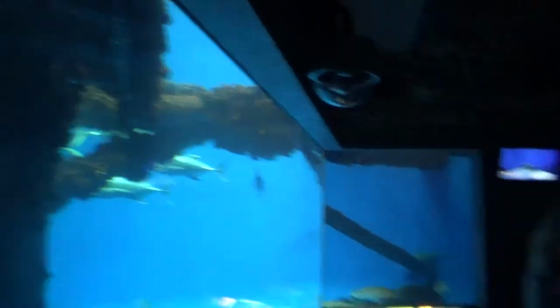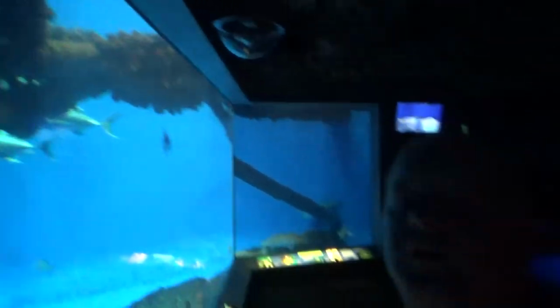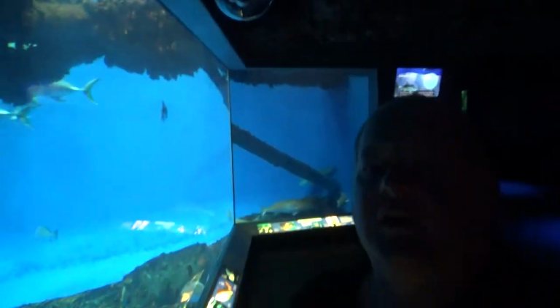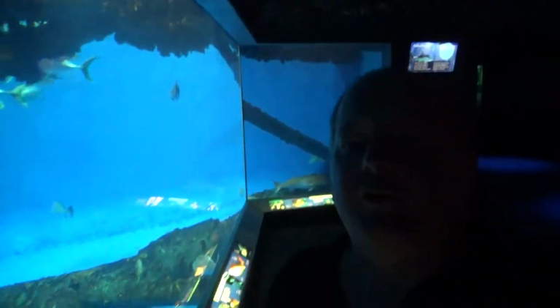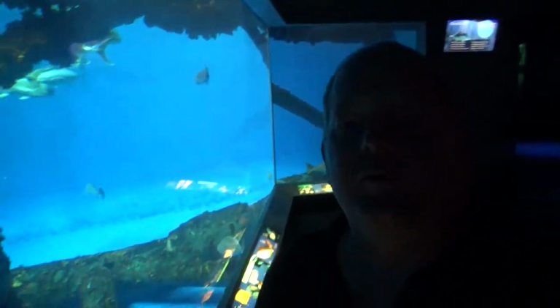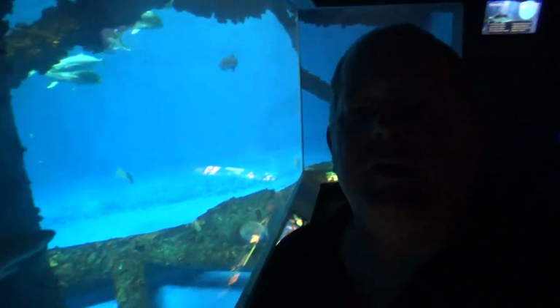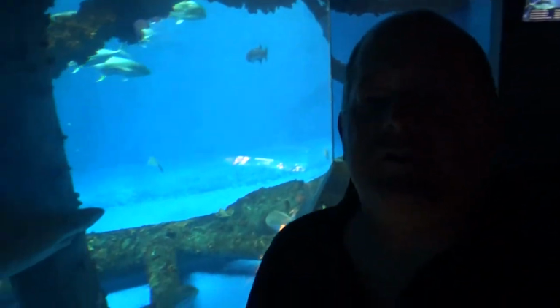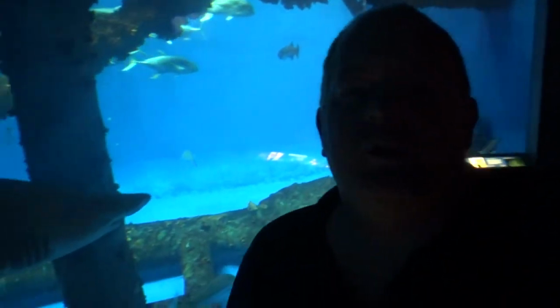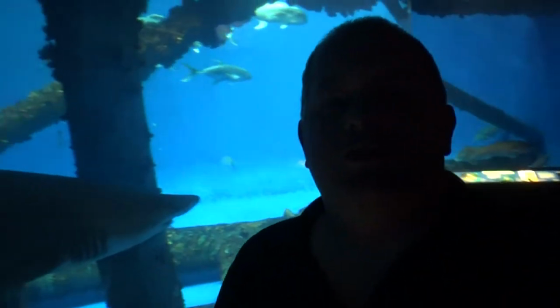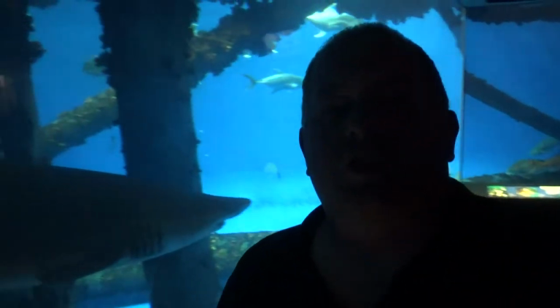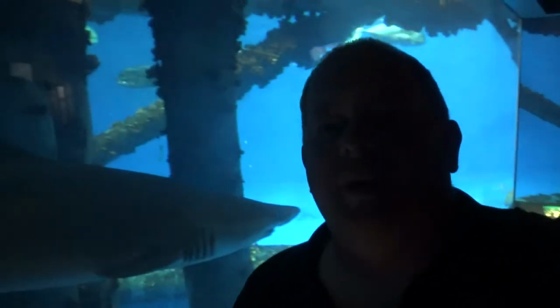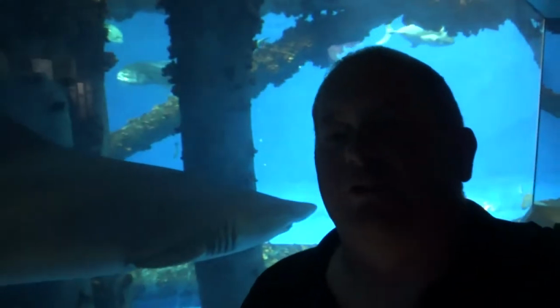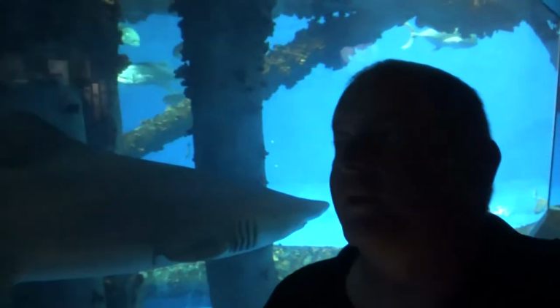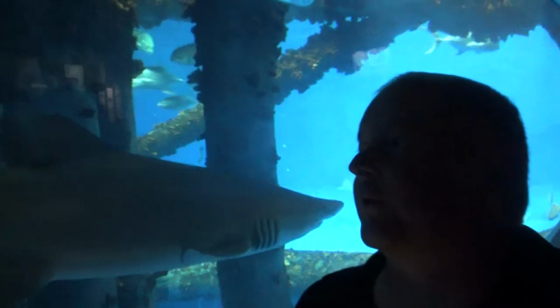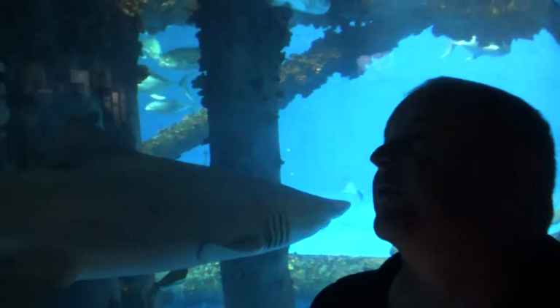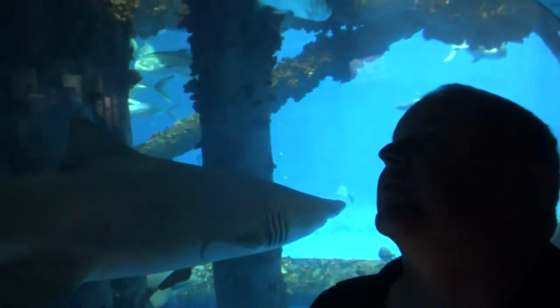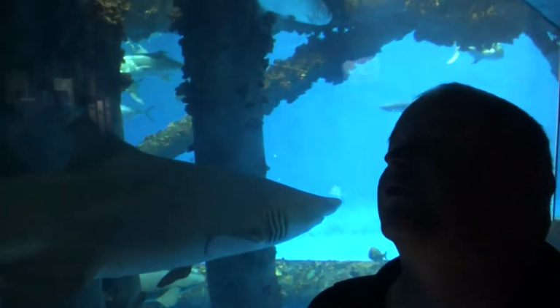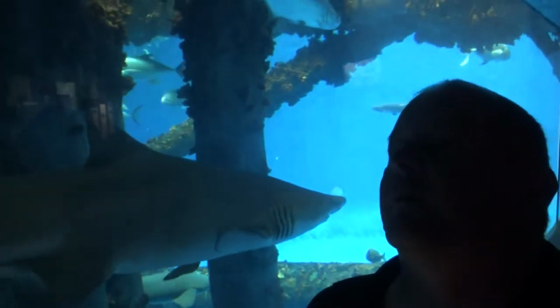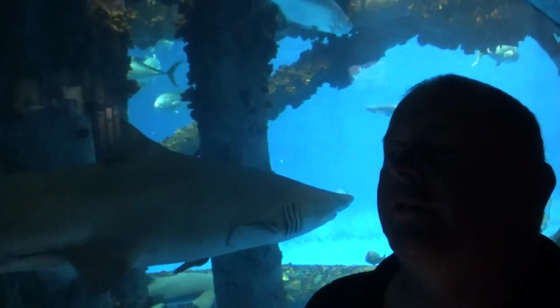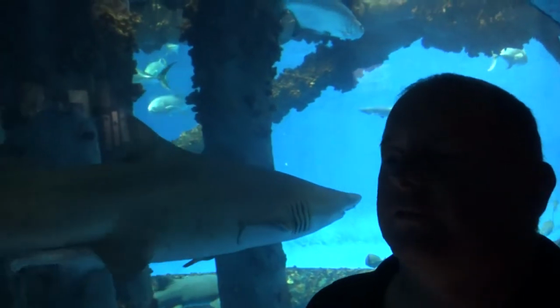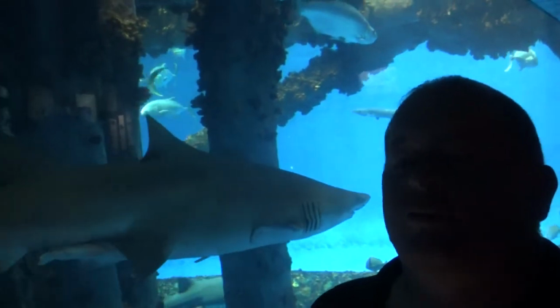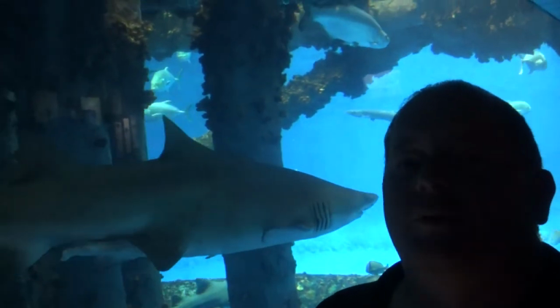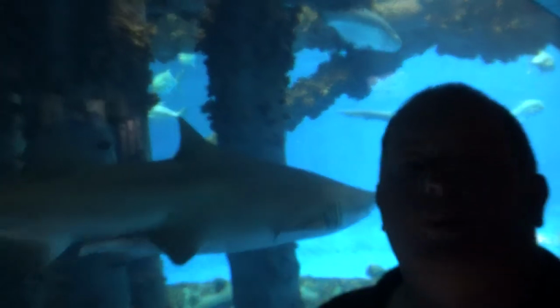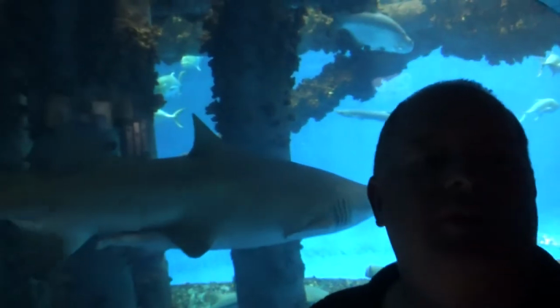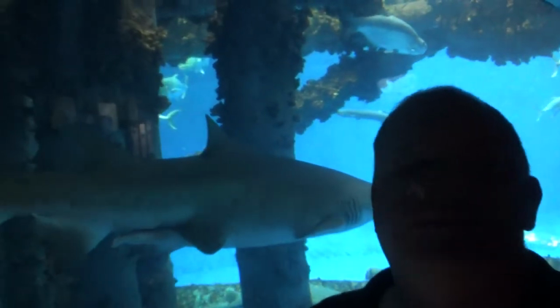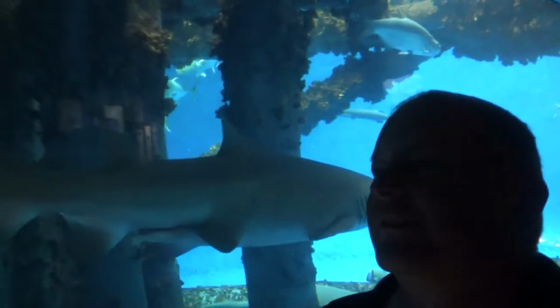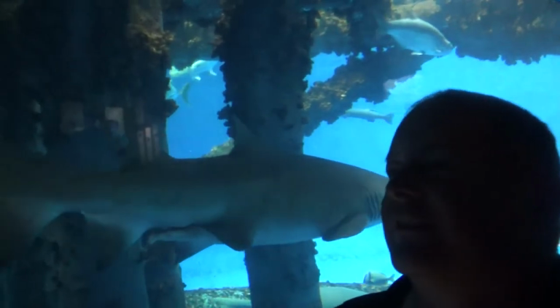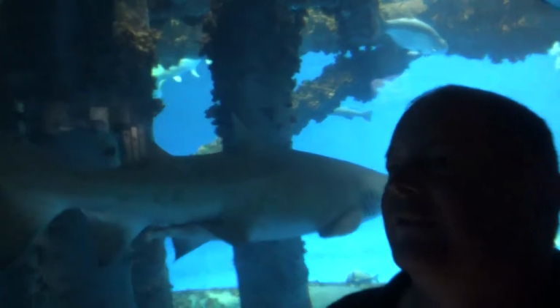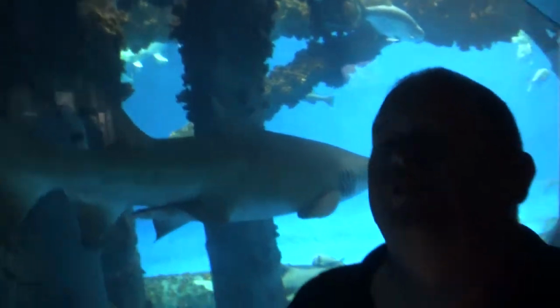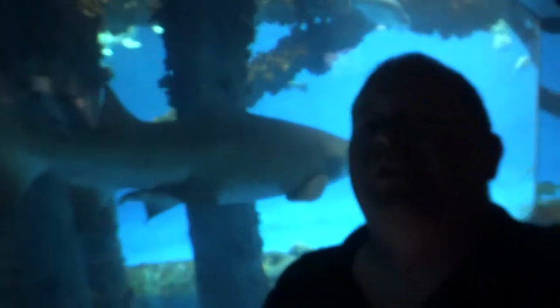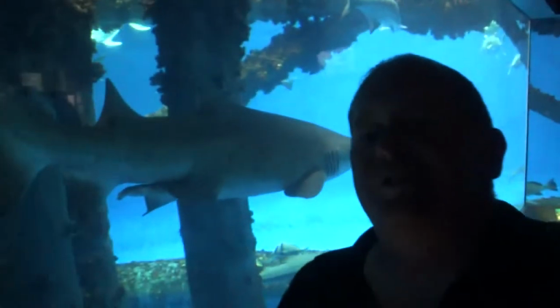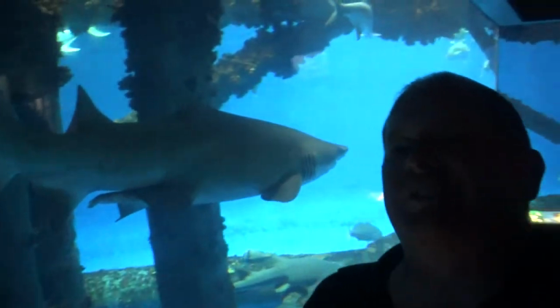I don't know if you guys saw what just shot by — there's a barracuda that just shot by the screen real quick. We'll see what else is here.